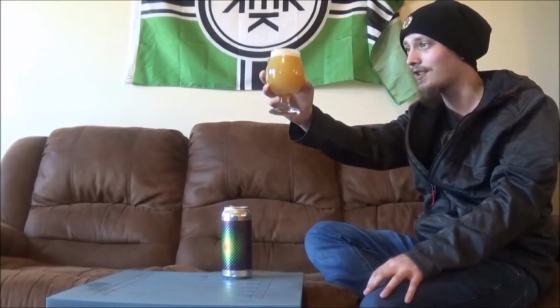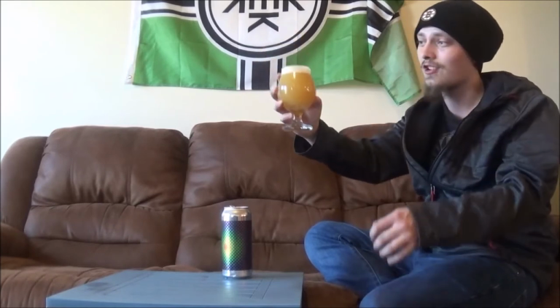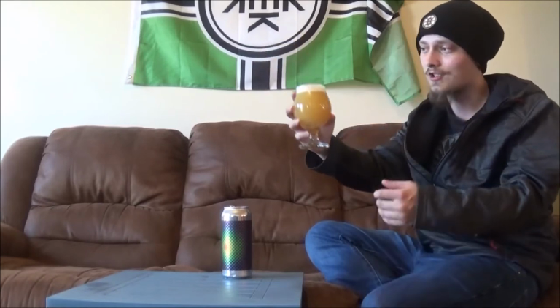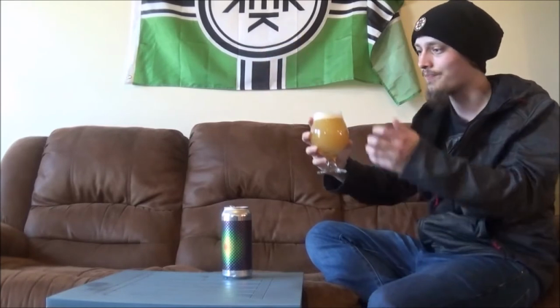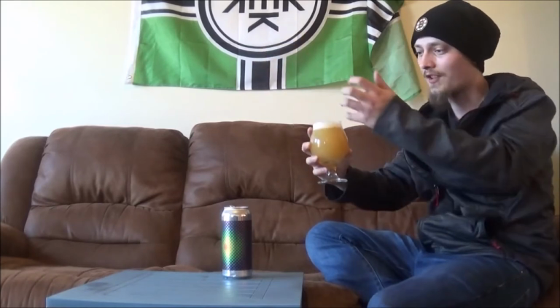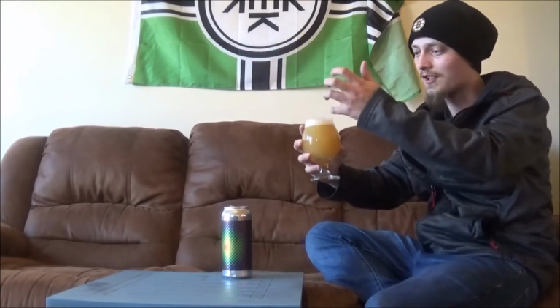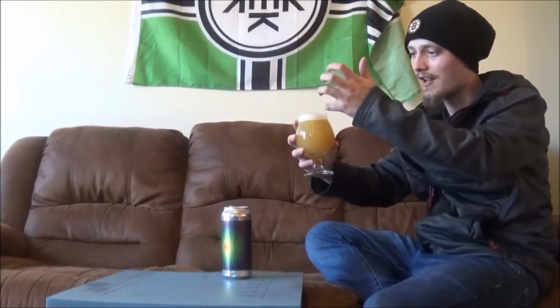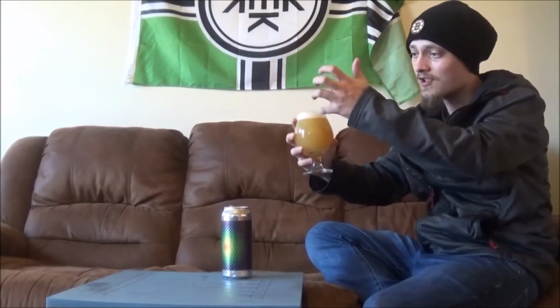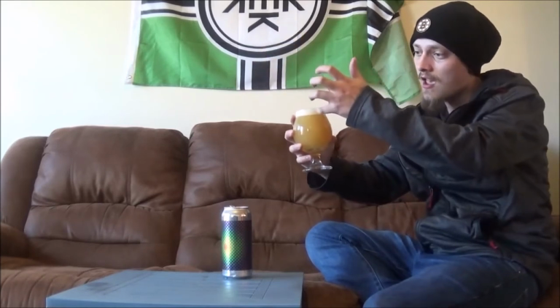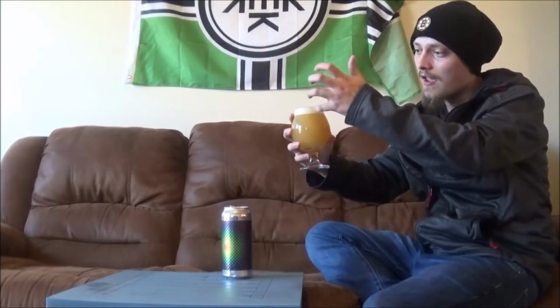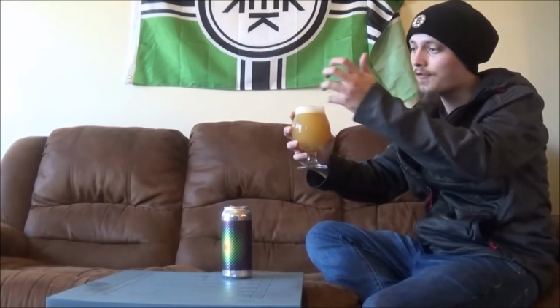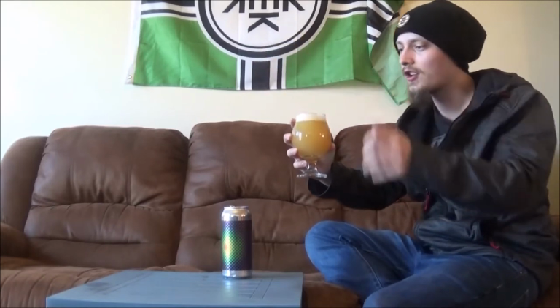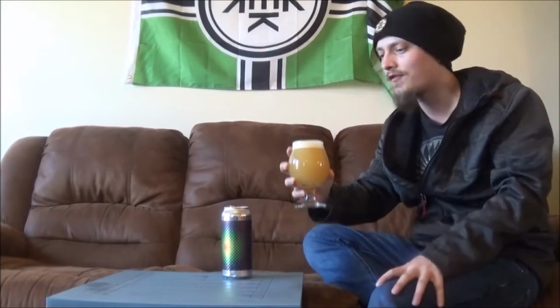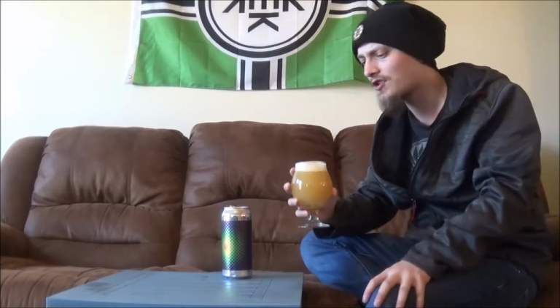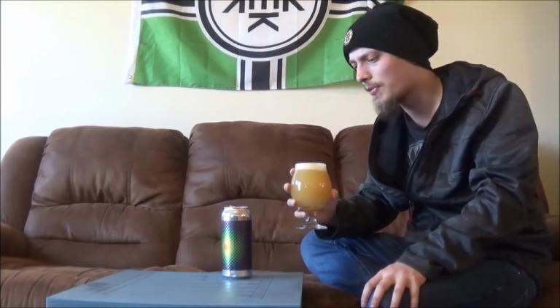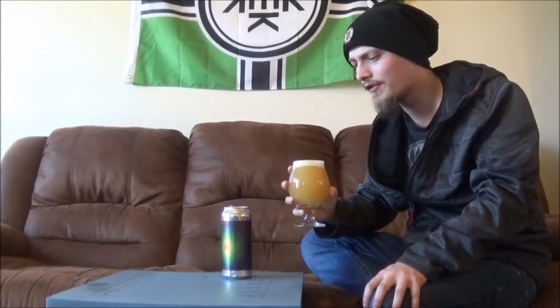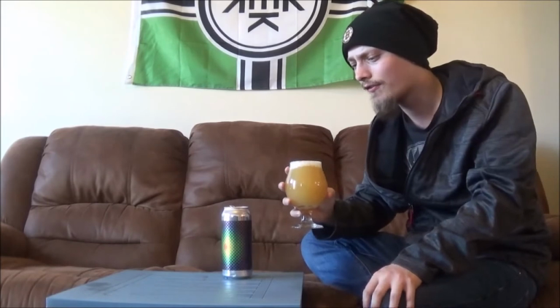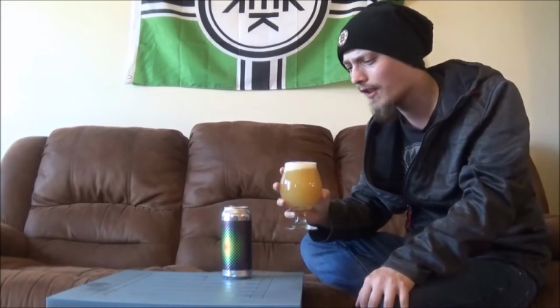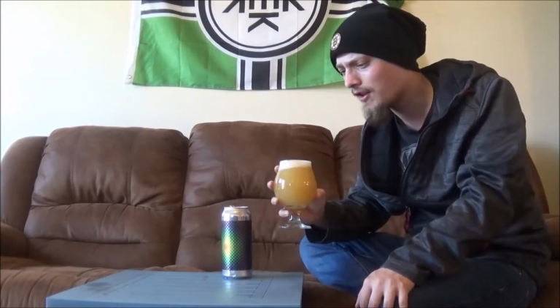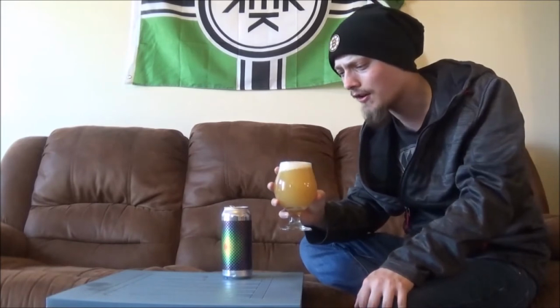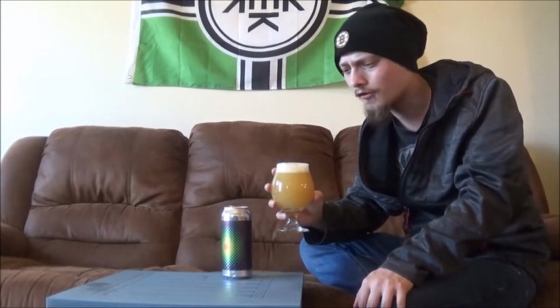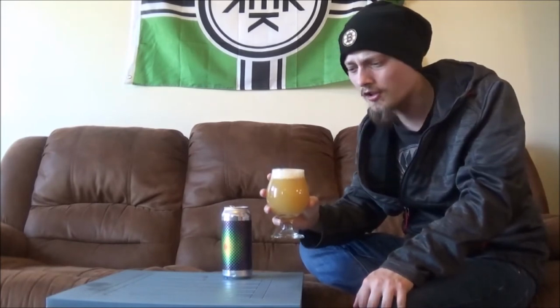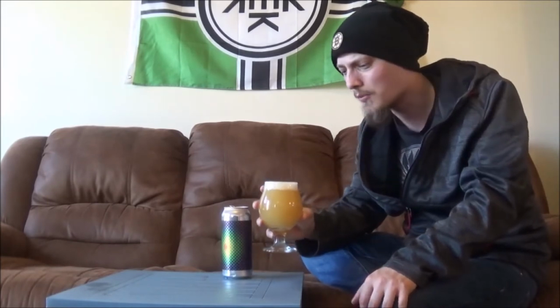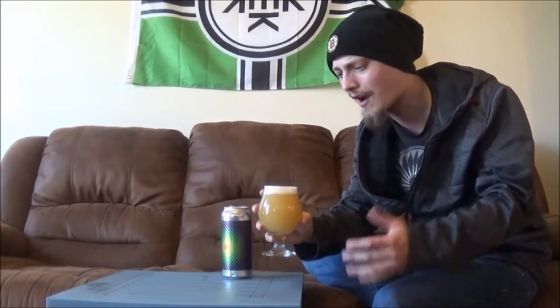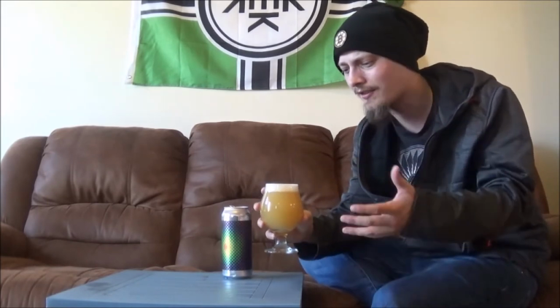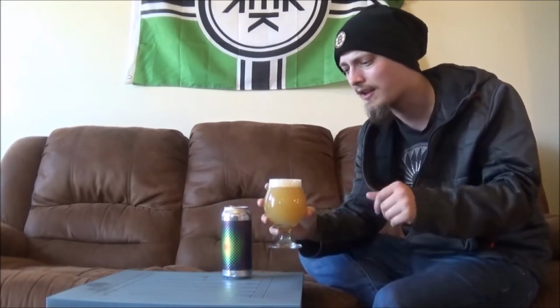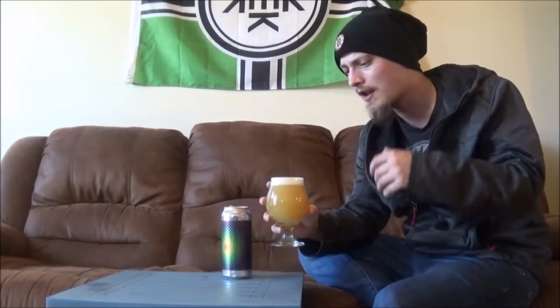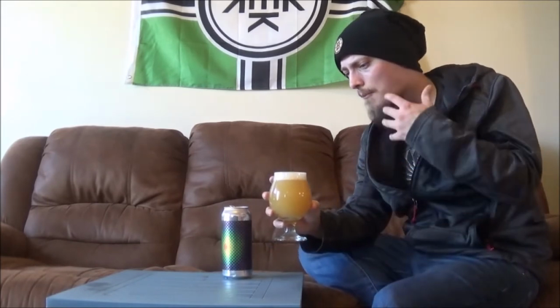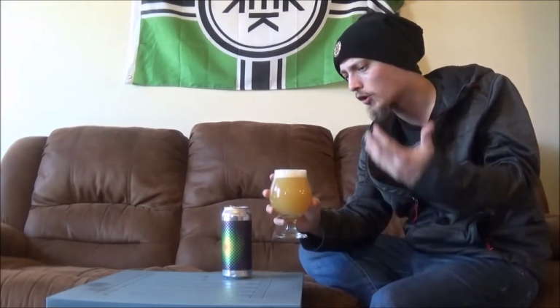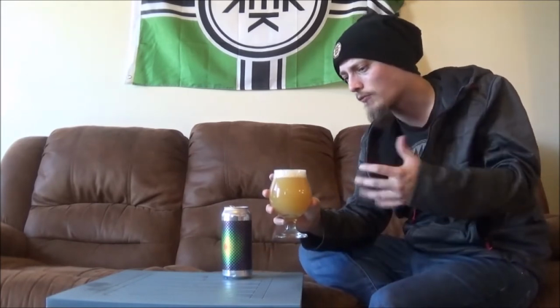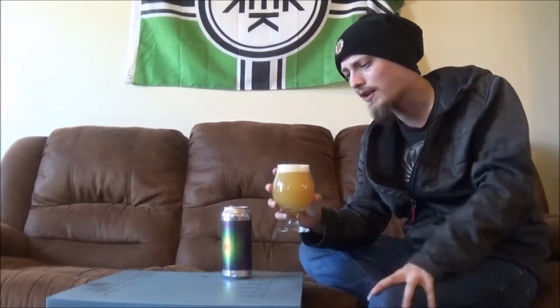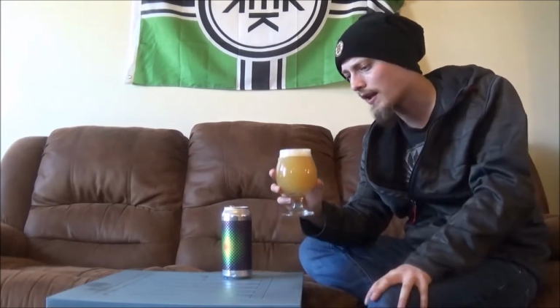That looks awesome in the glass. A finger of super fluffy, frothy, meringue-like, bright white head.